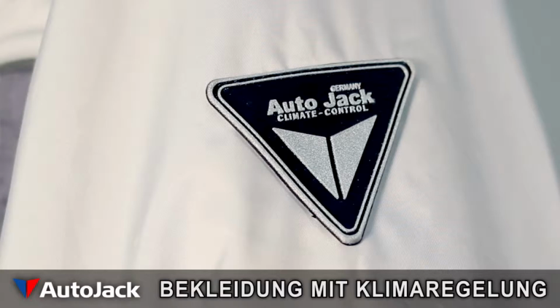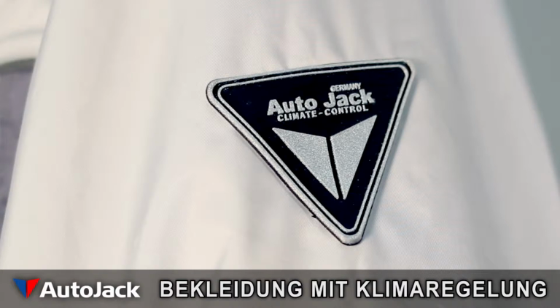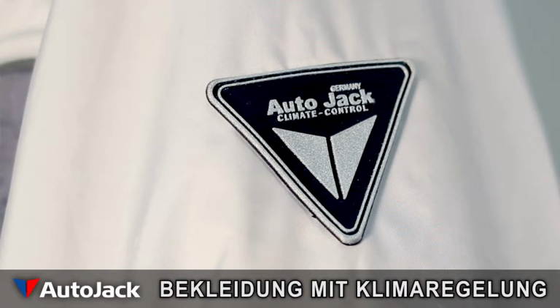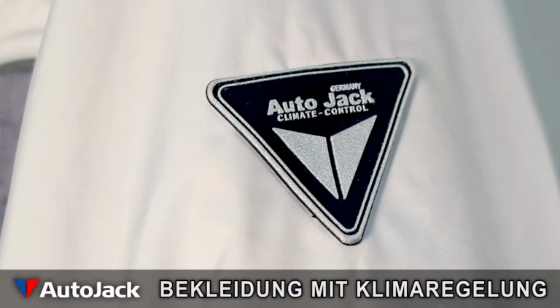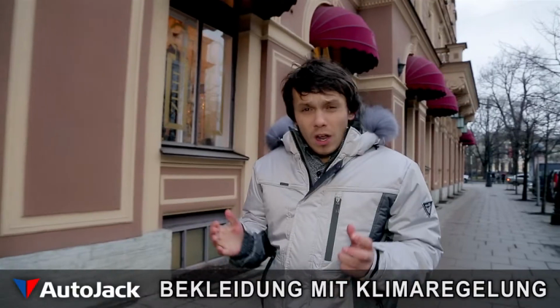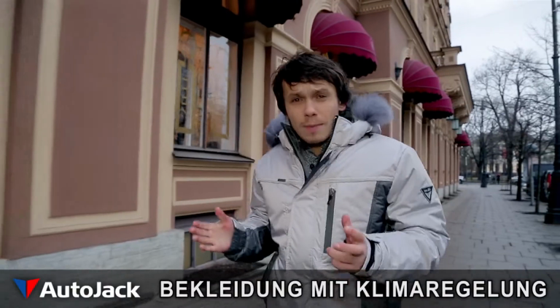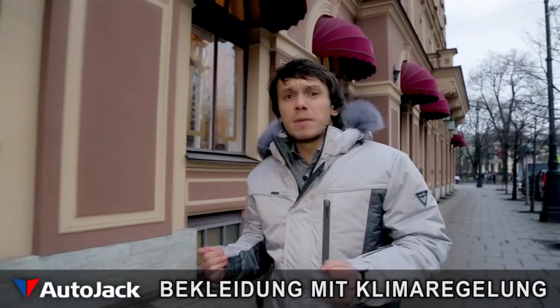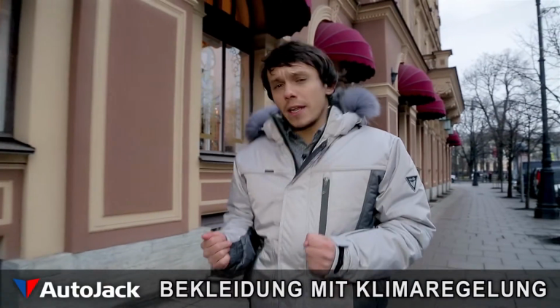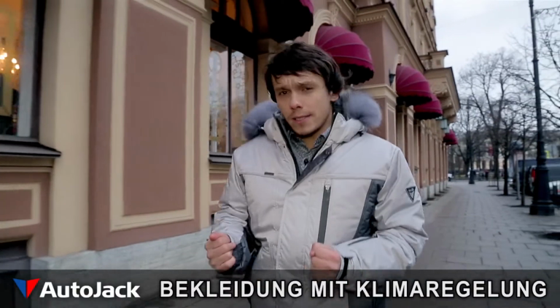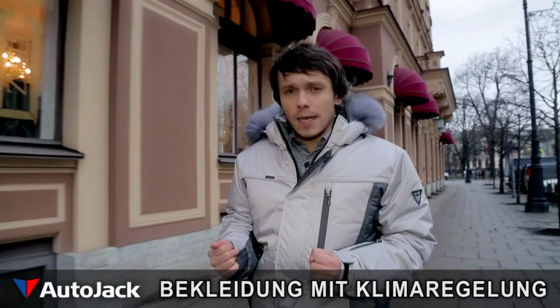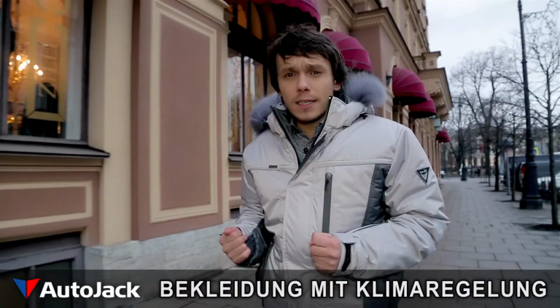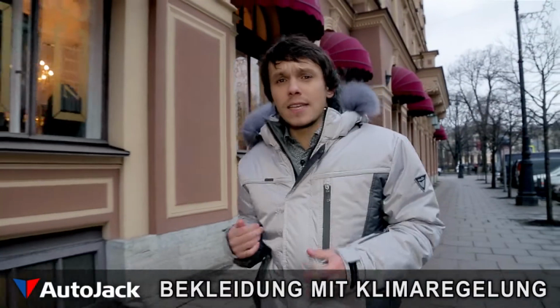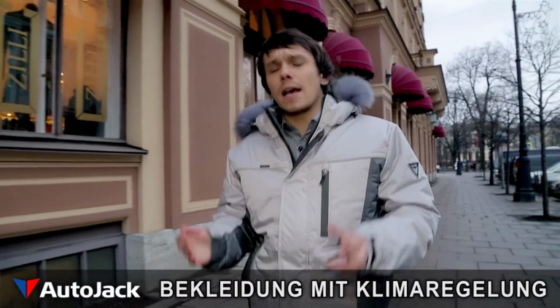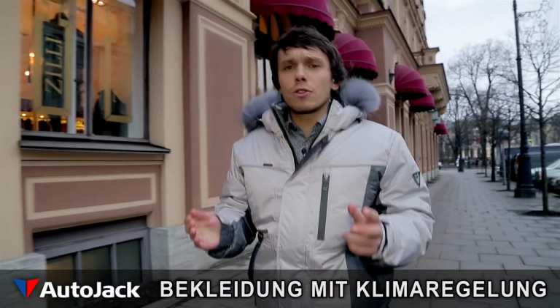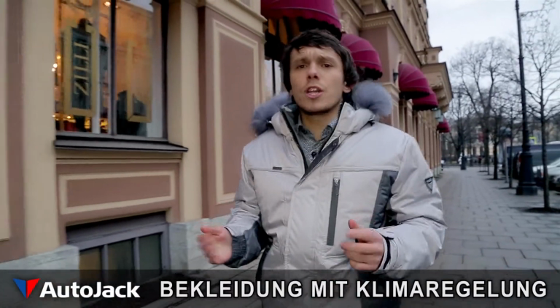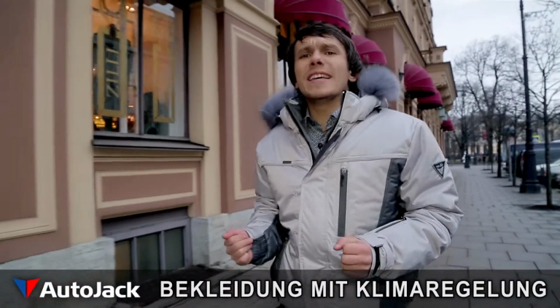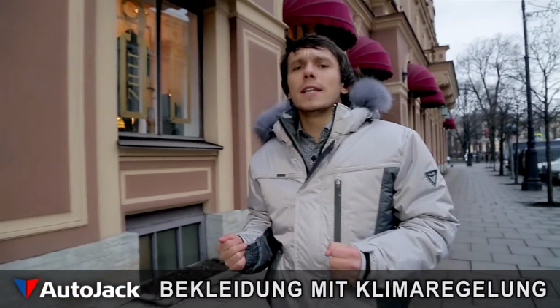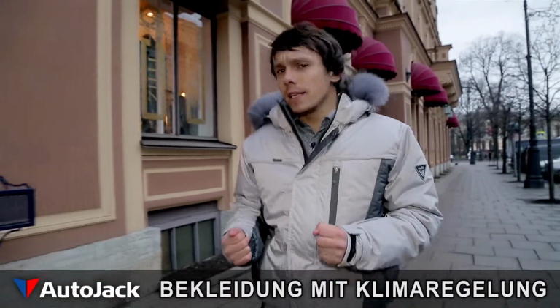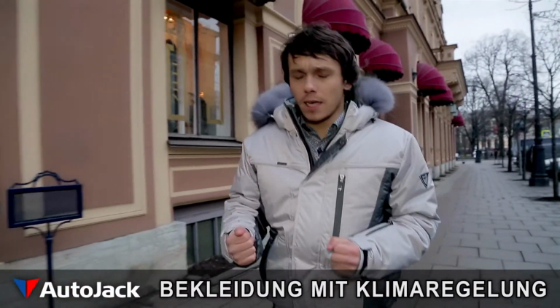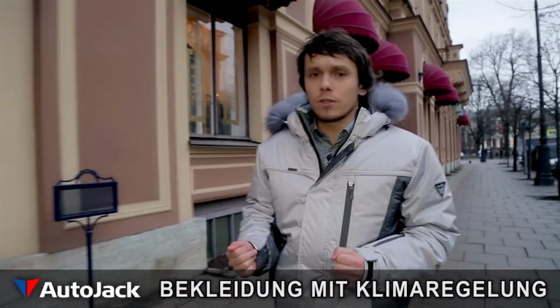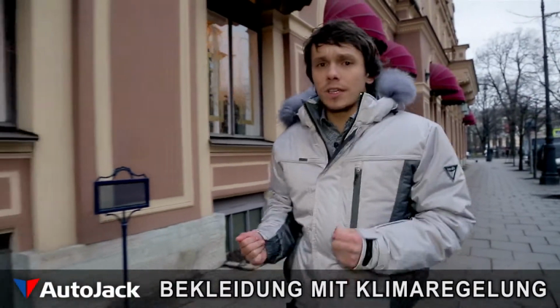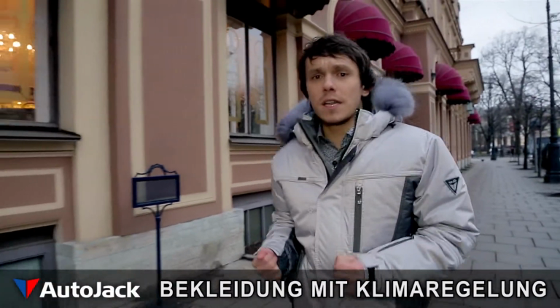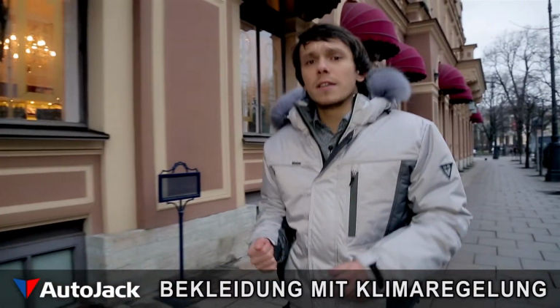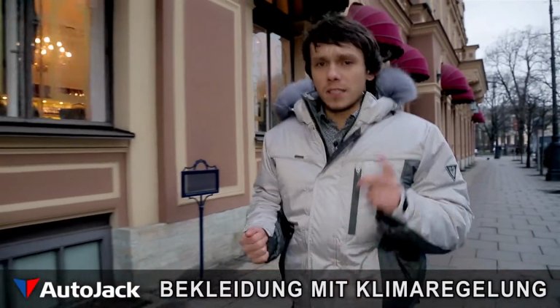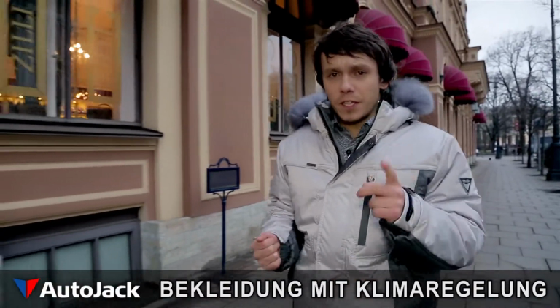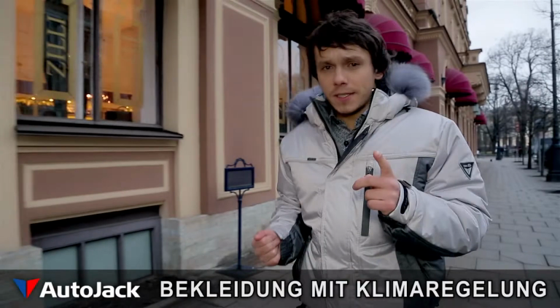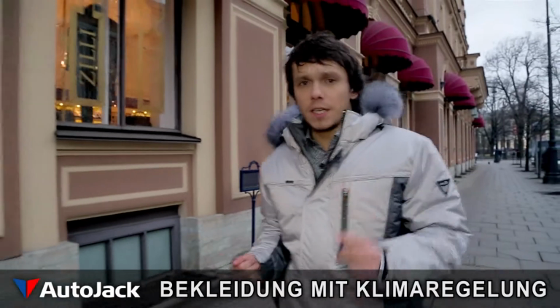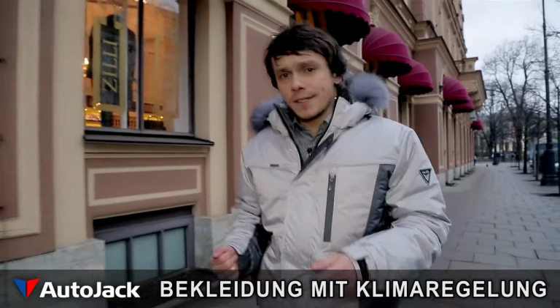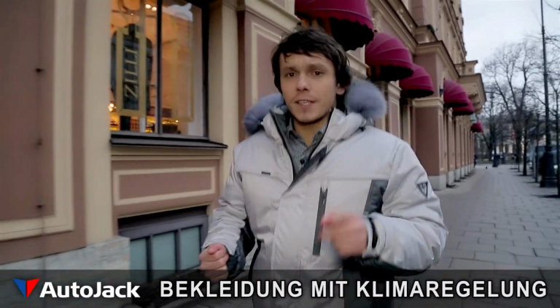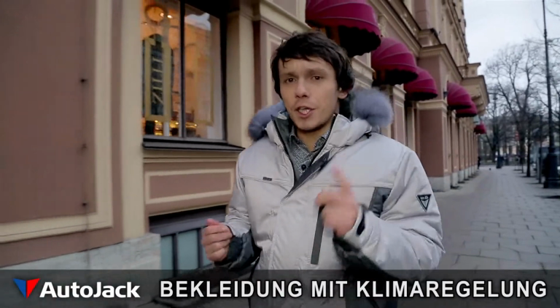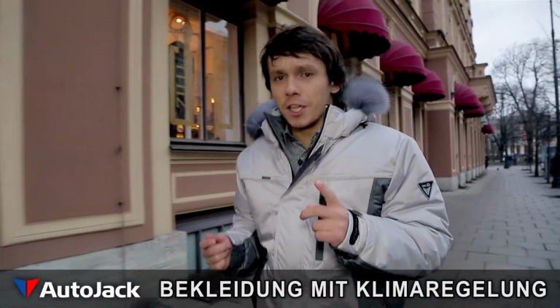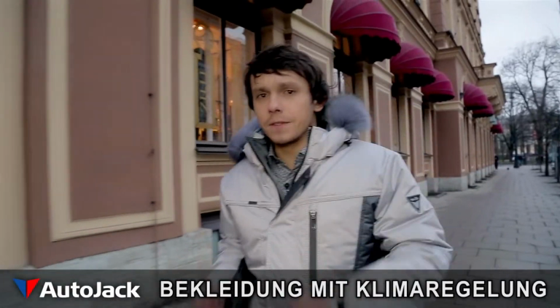So, if it is smart clothes you are after, look no further than AutoJack. It is how you feel on the inside that counts.